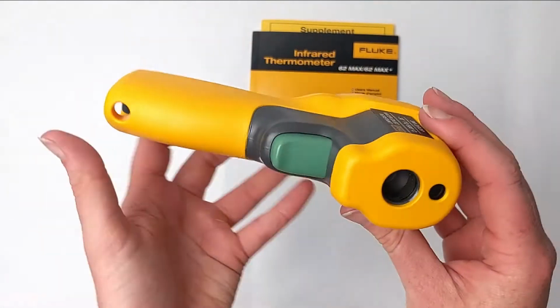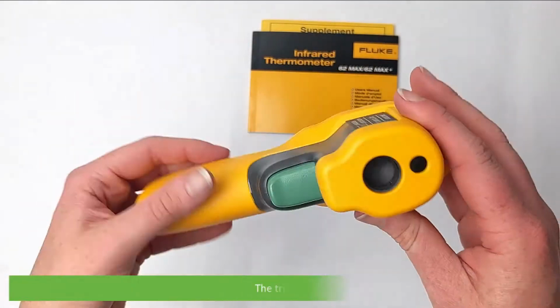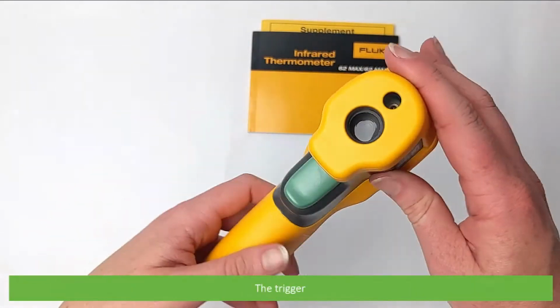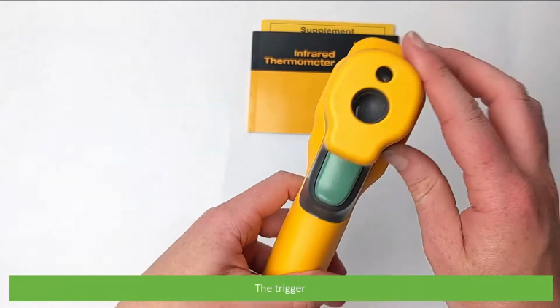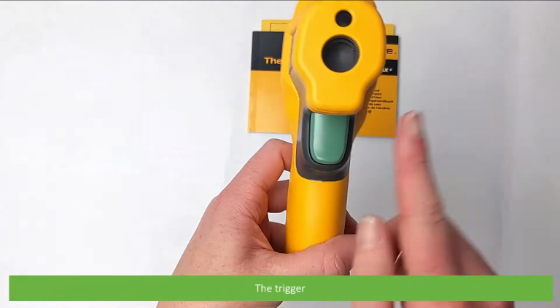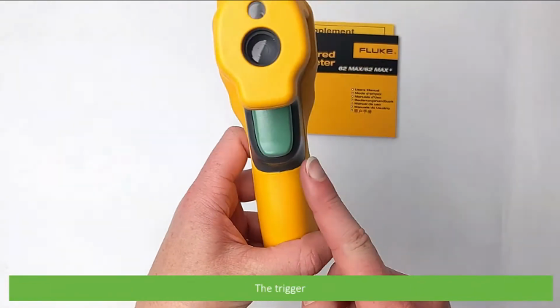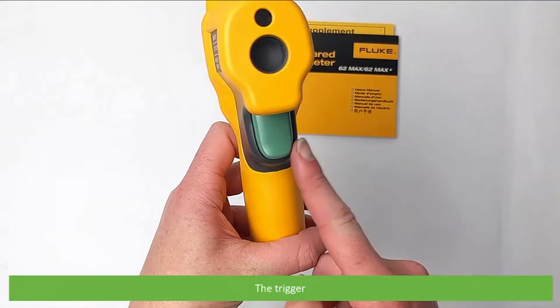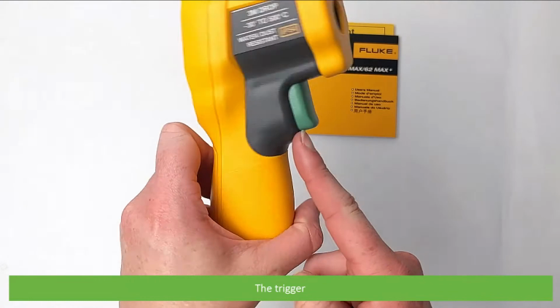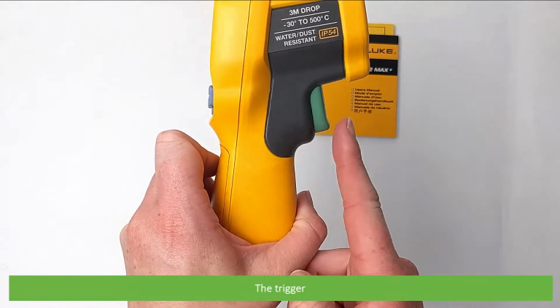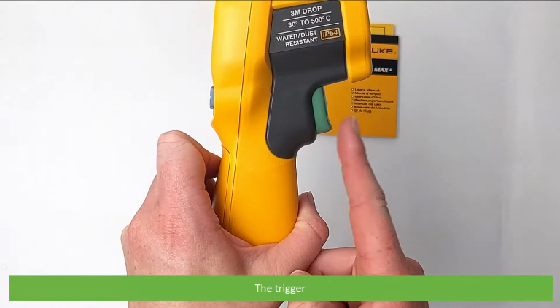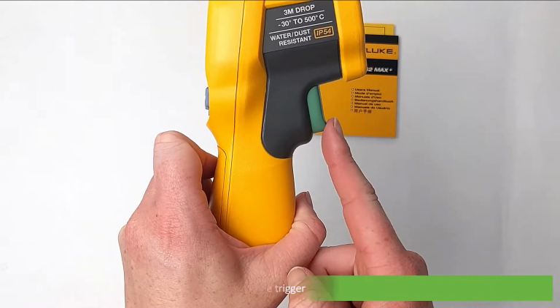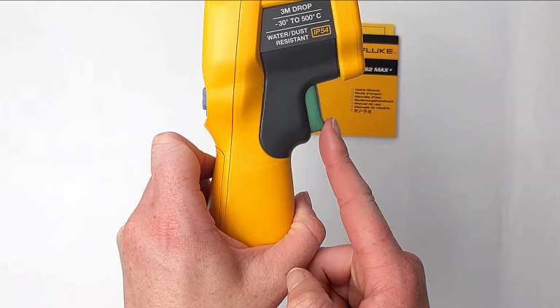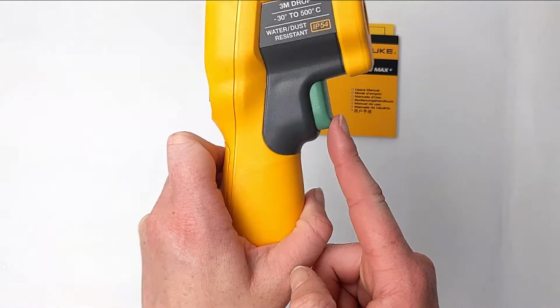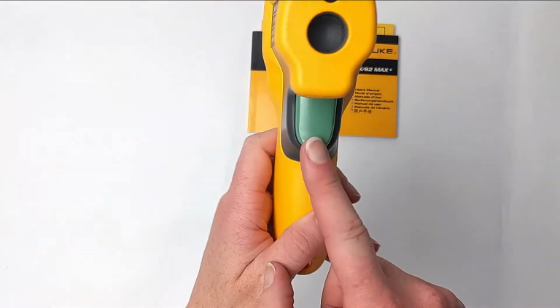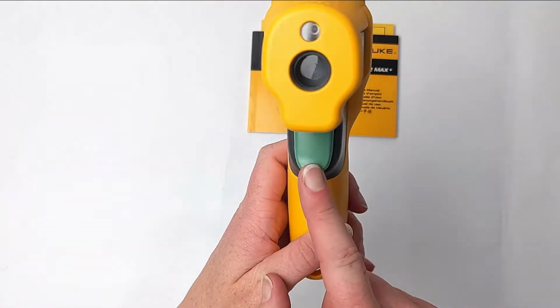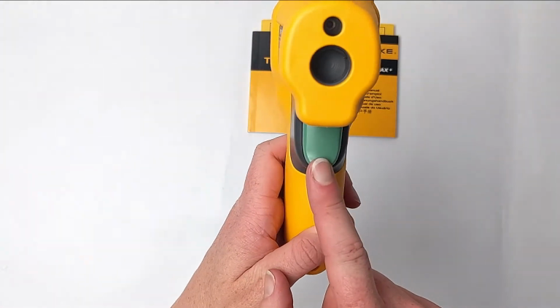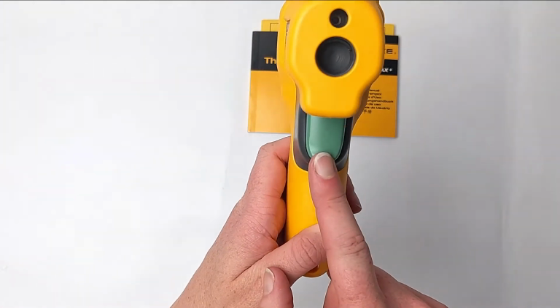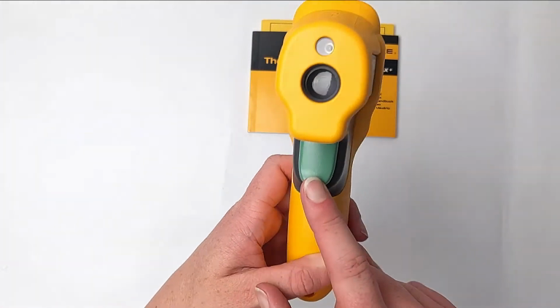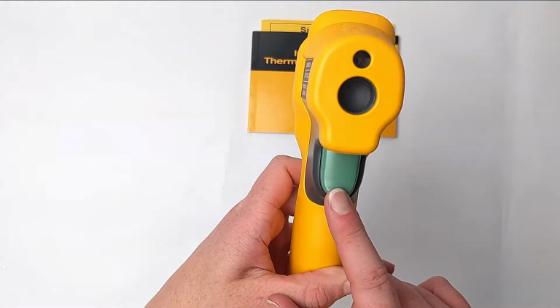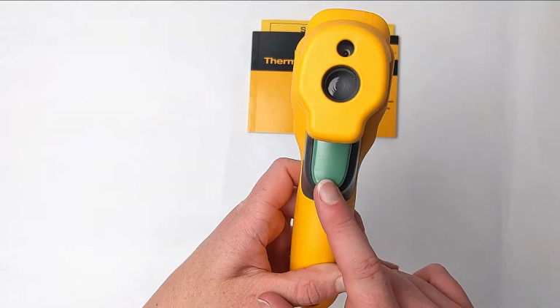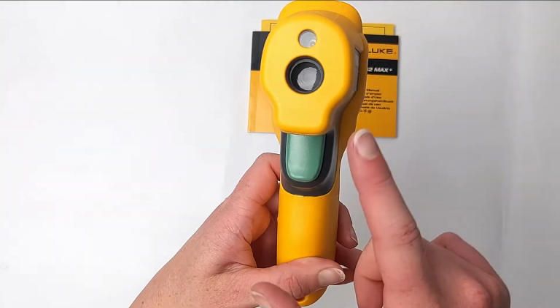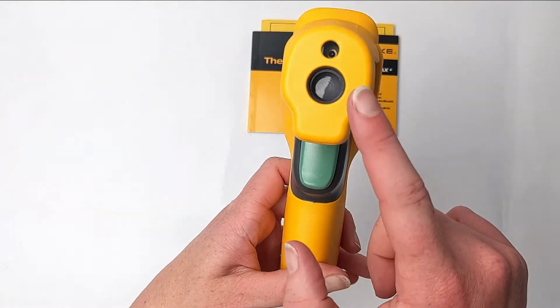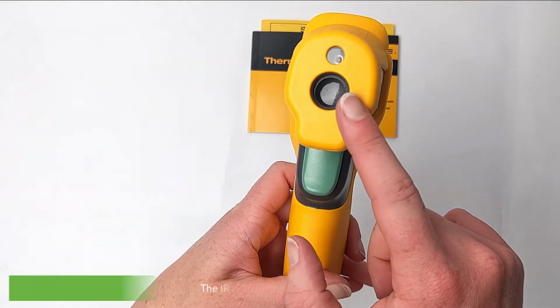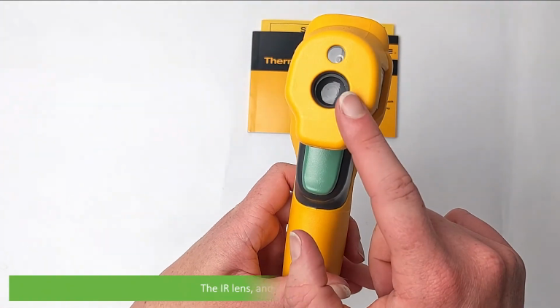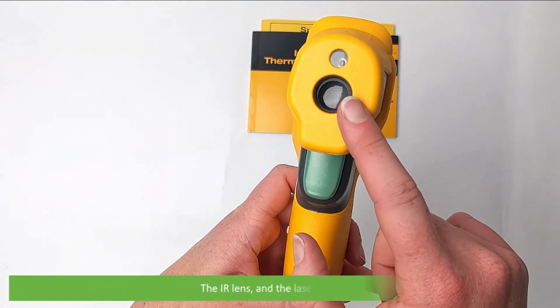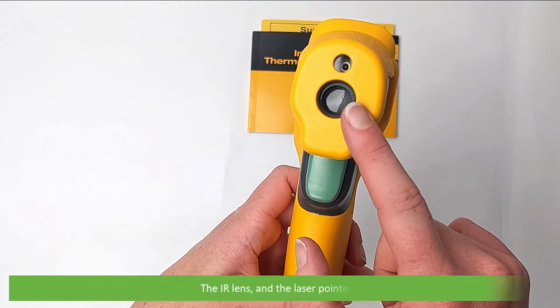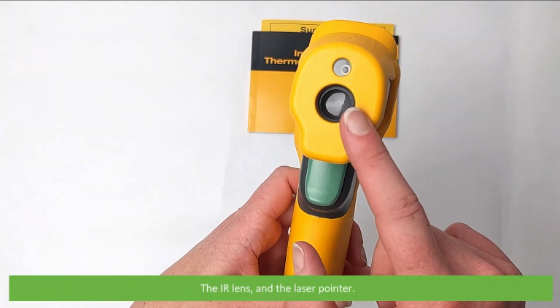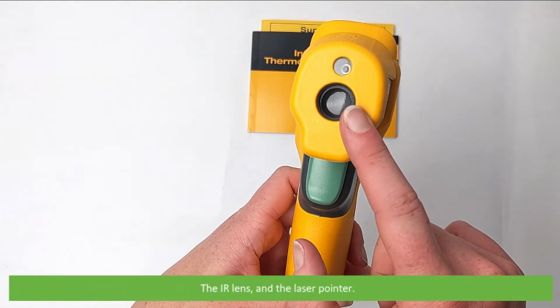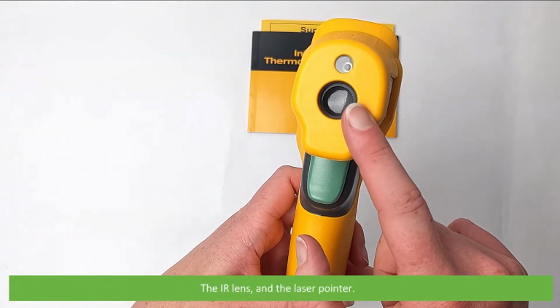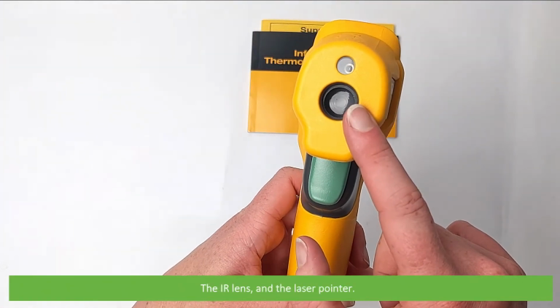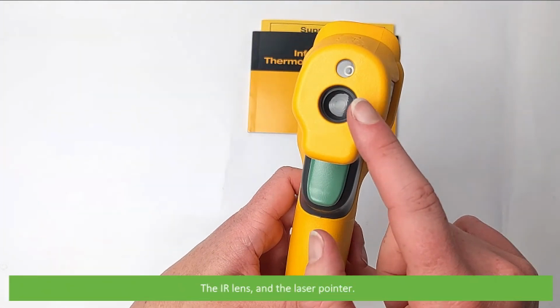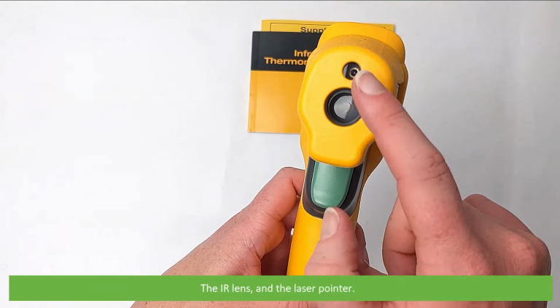There's the trigger, the IR lens and a laser pointer.